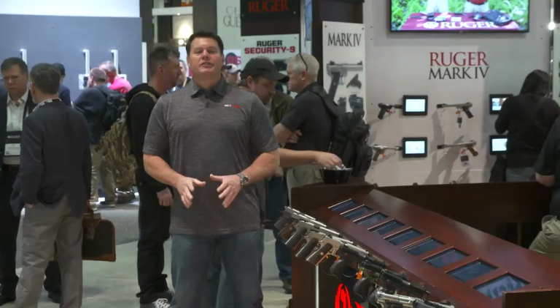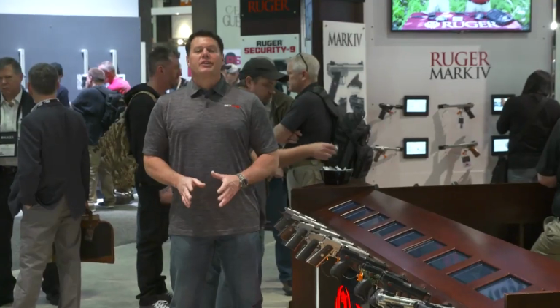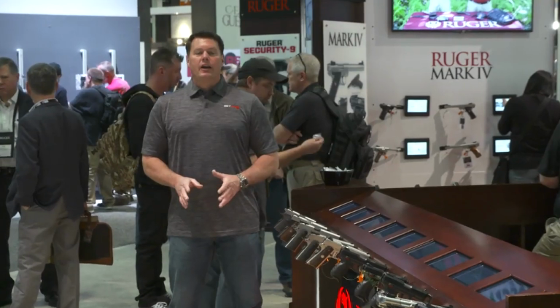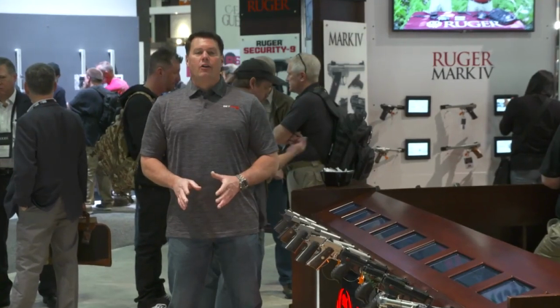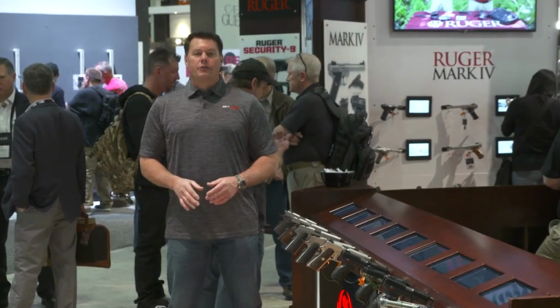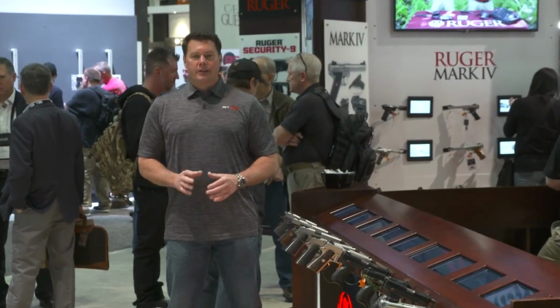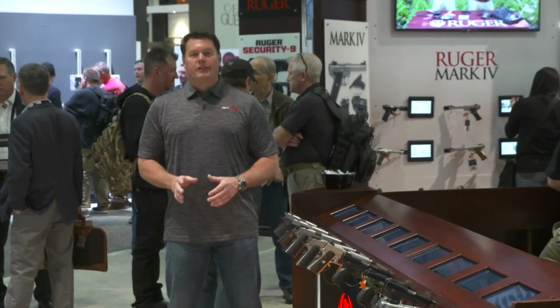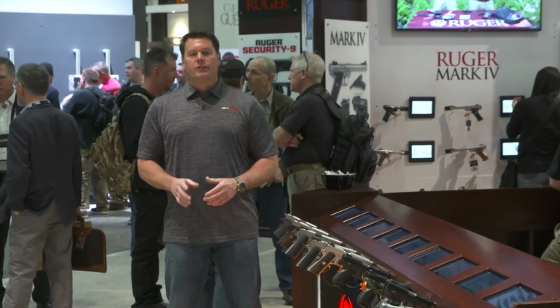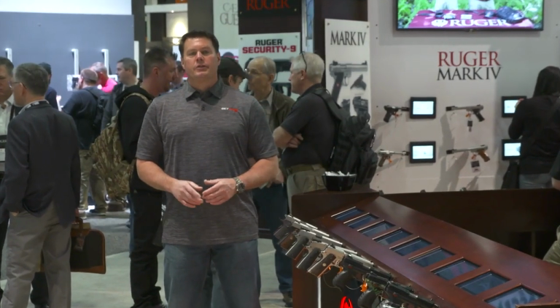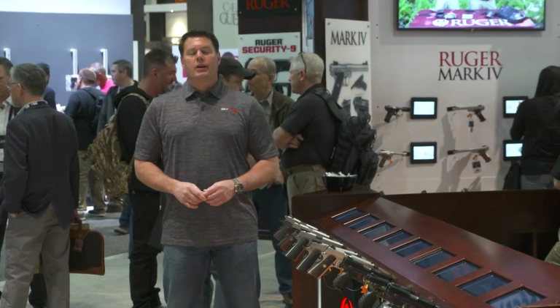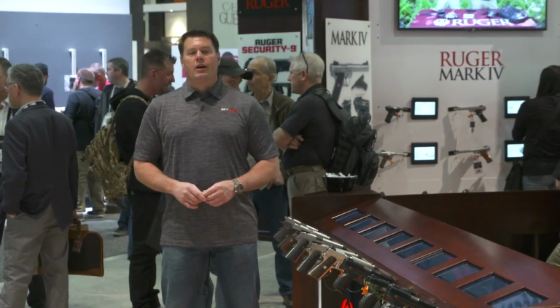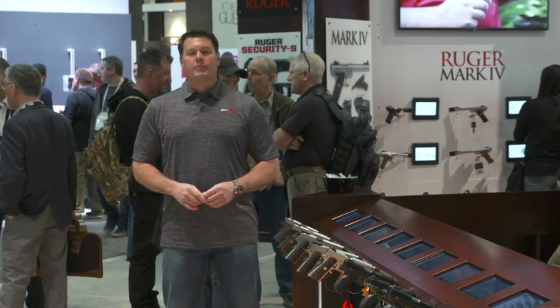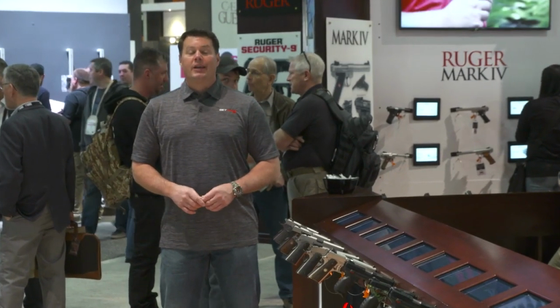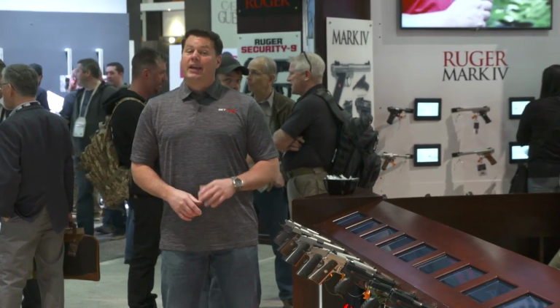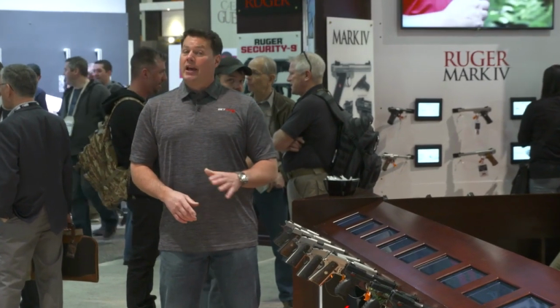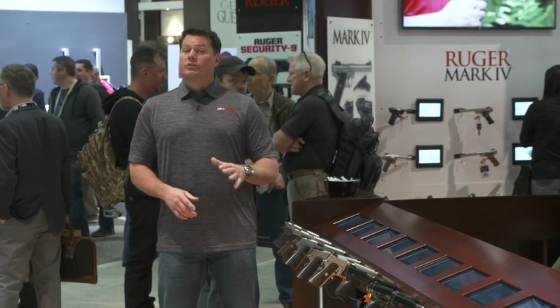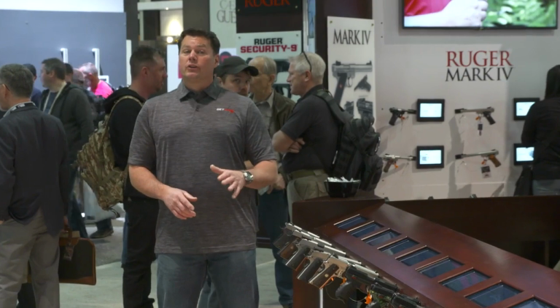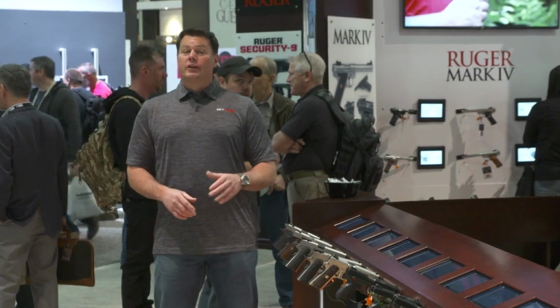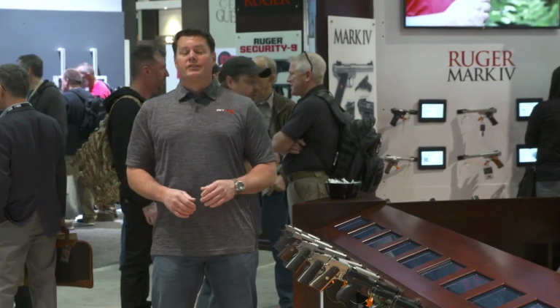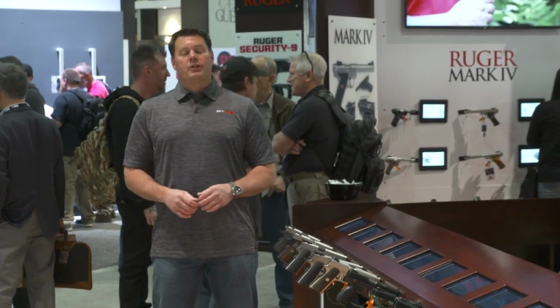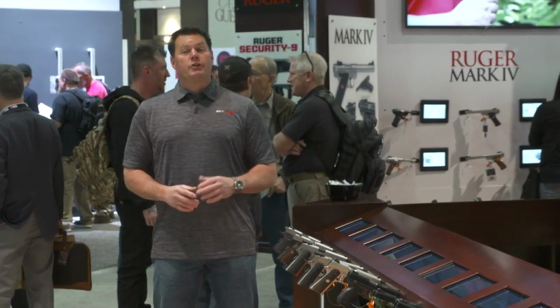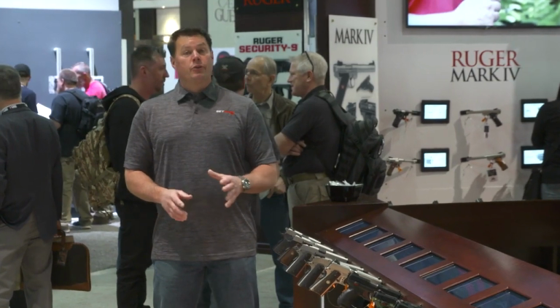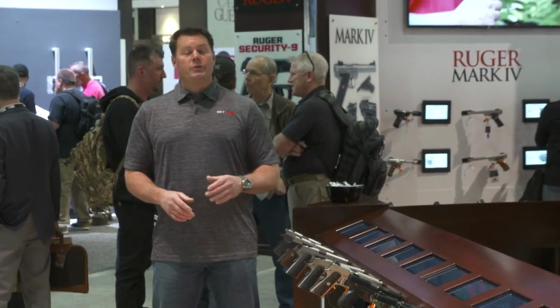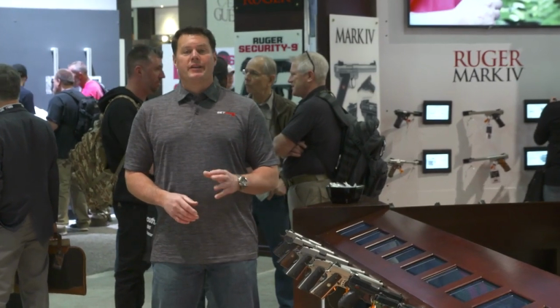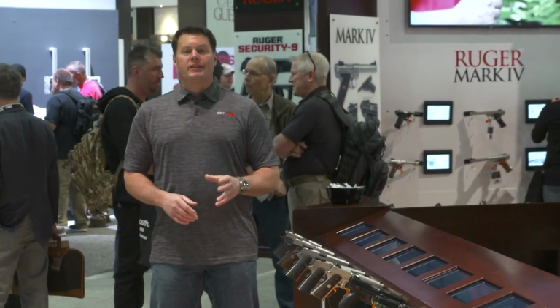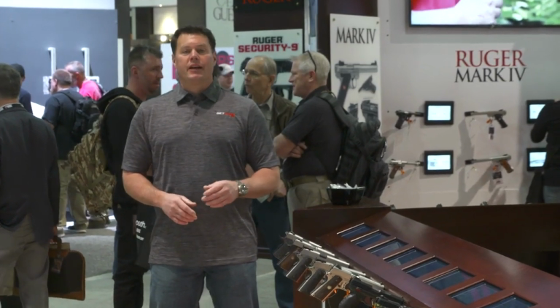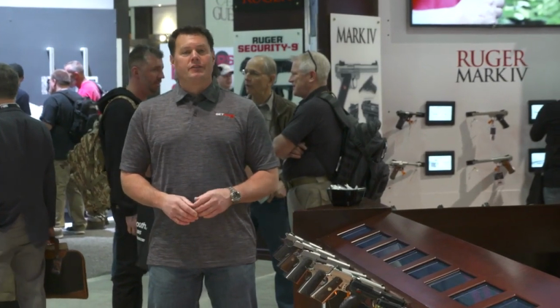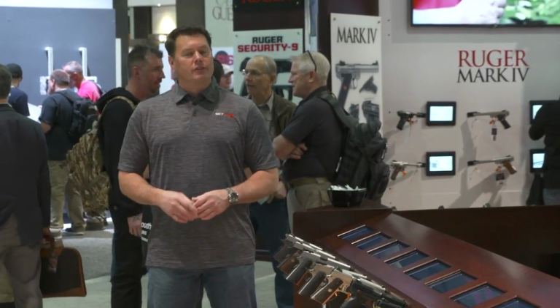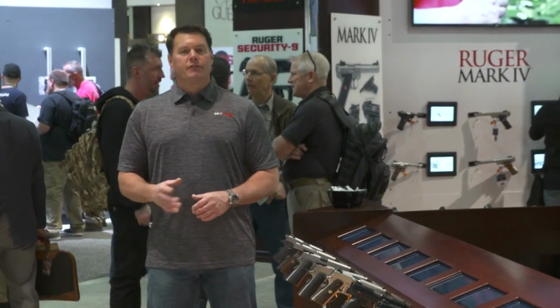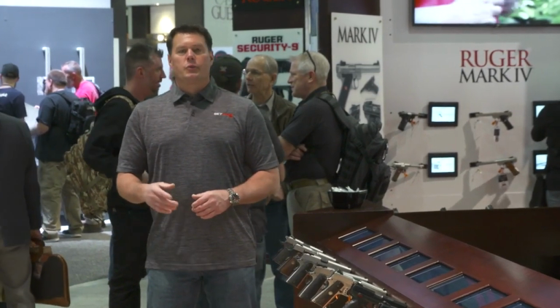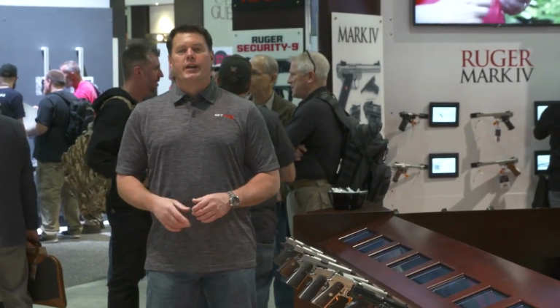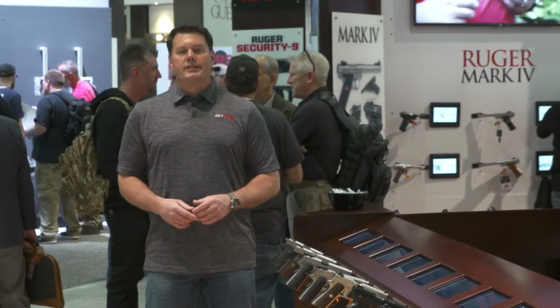This is Kyle Harth with GetZone.com, and that was a look at some of the new 1911s for 2018.